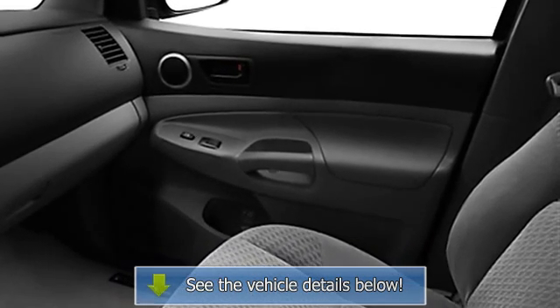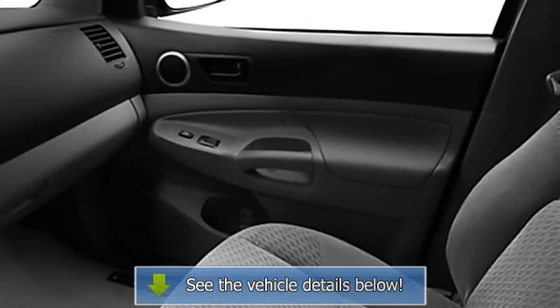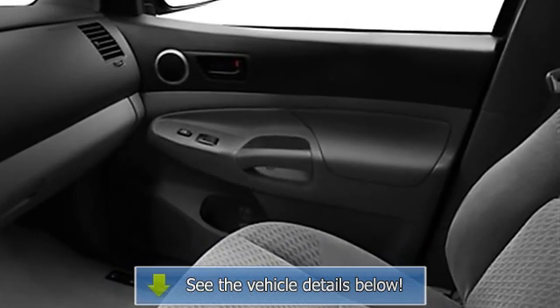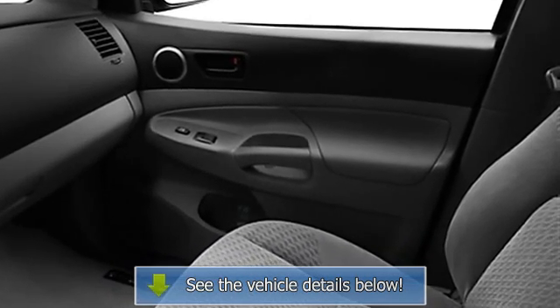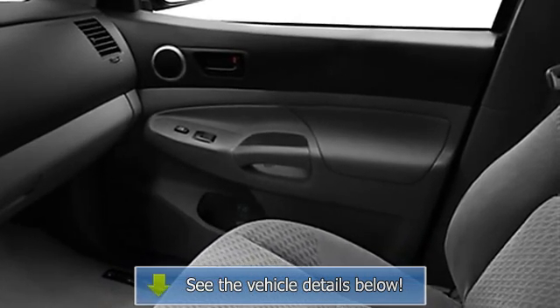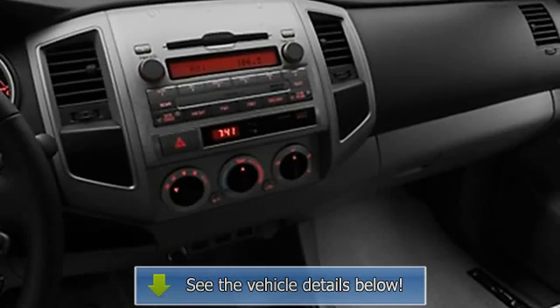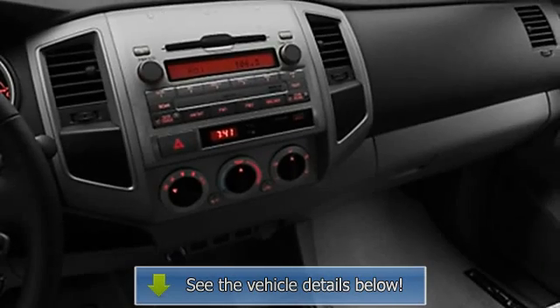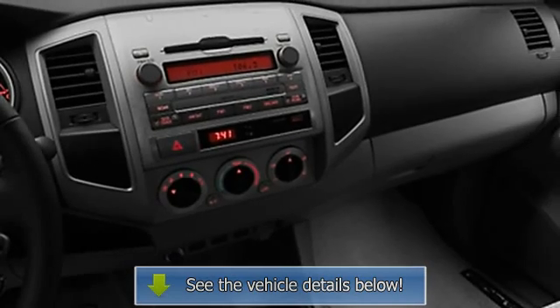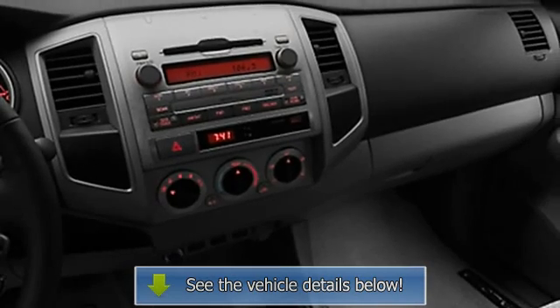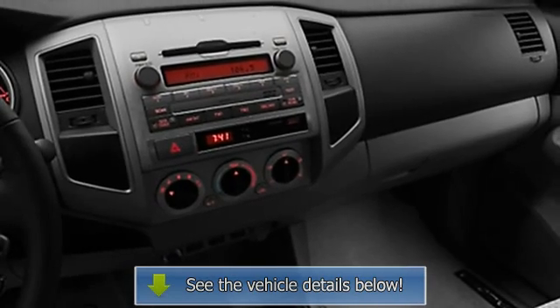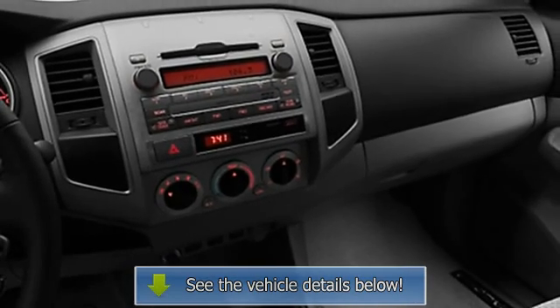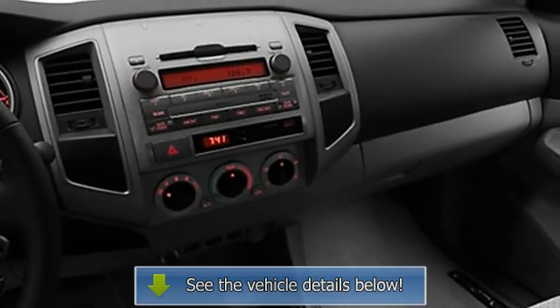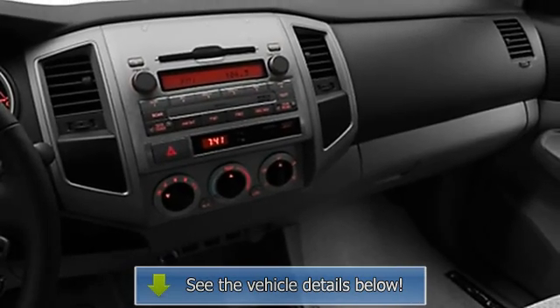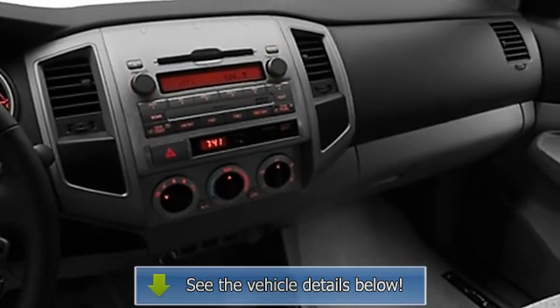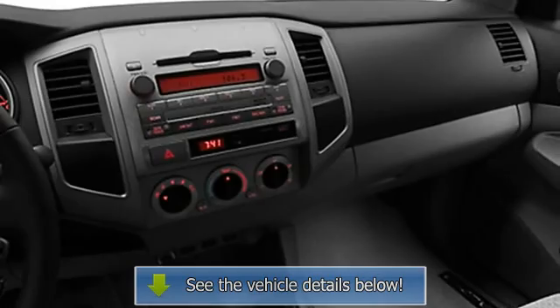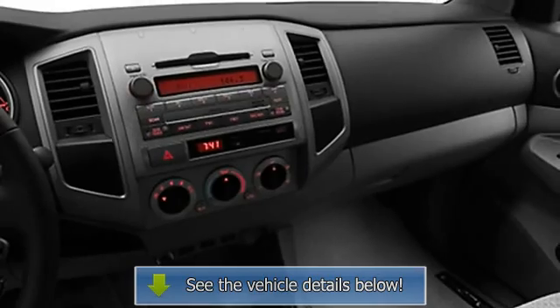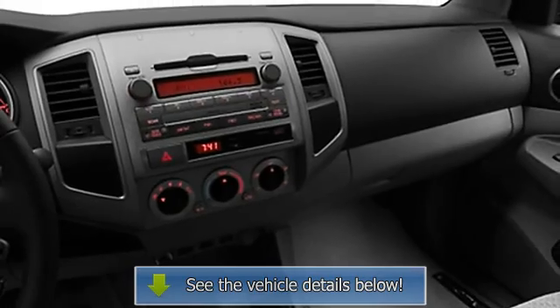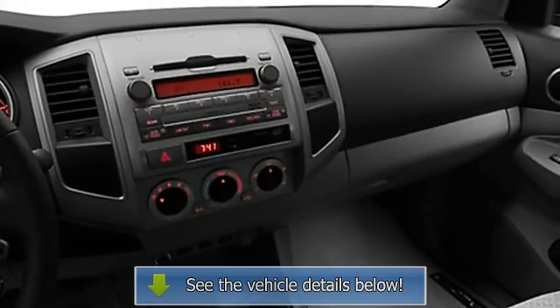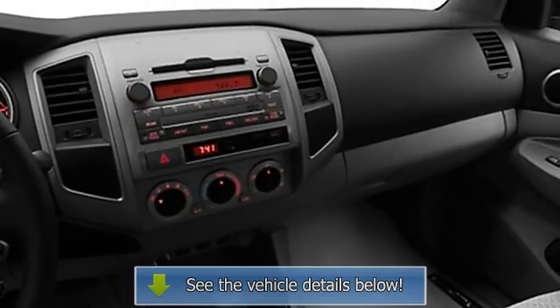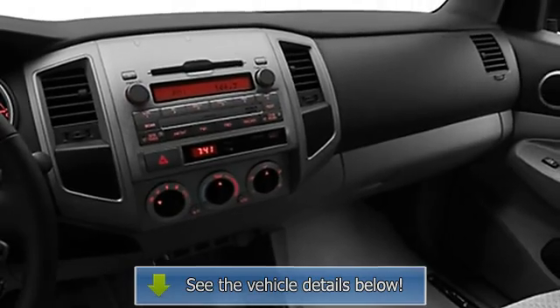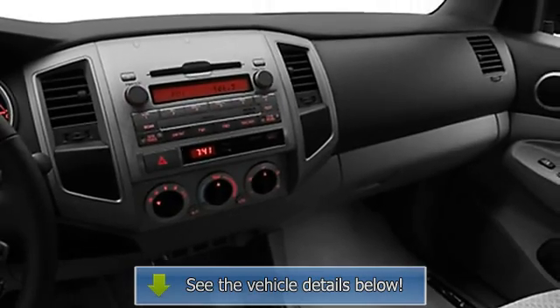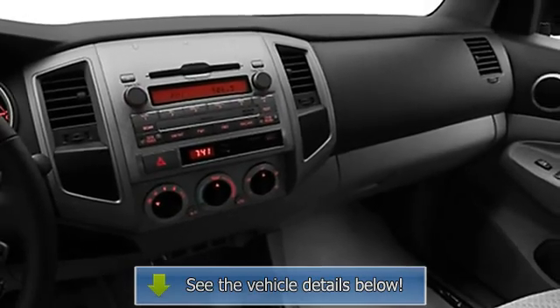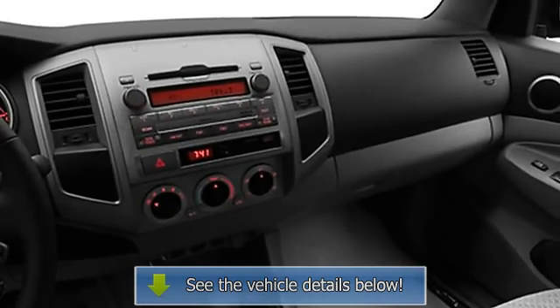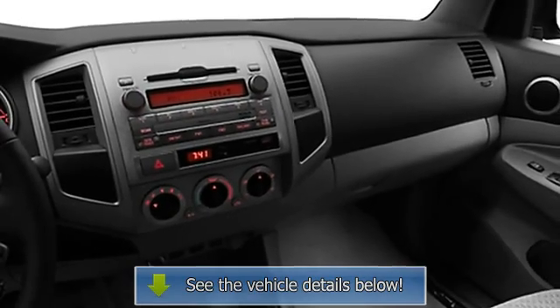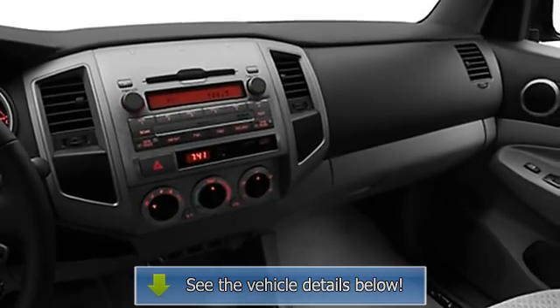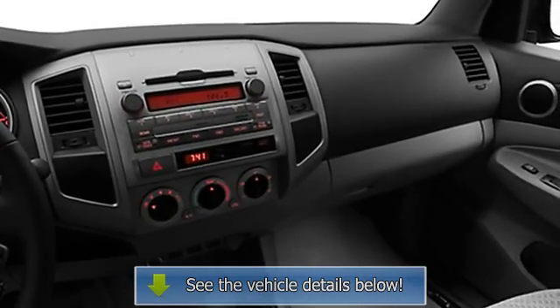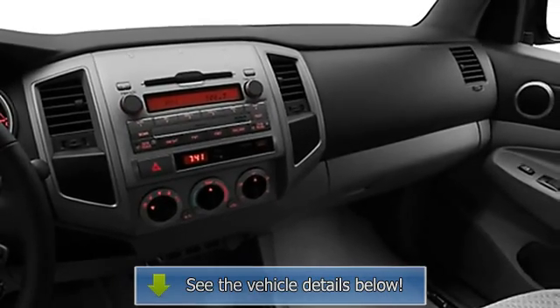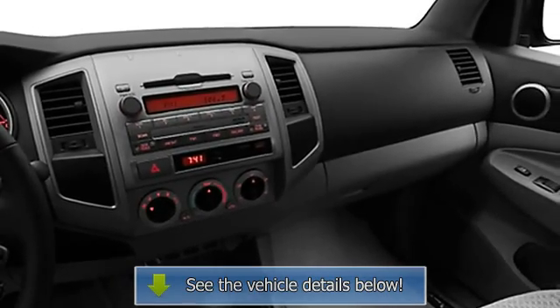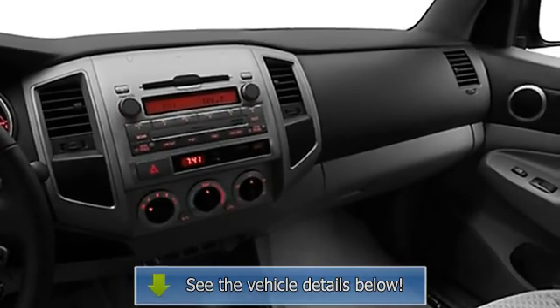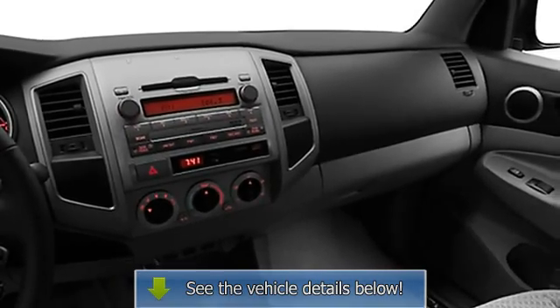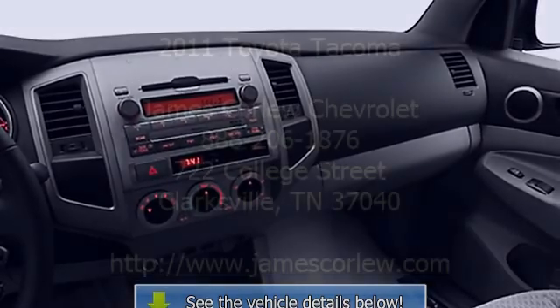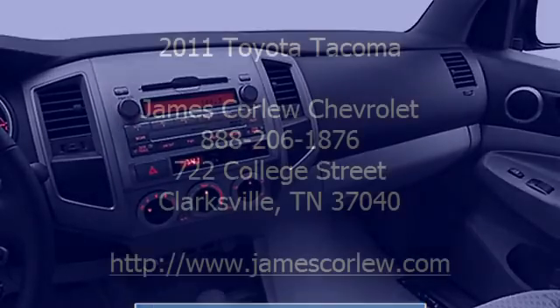Anti-lock braking system, 3-point seatbelts, head restraints, beverage holders.